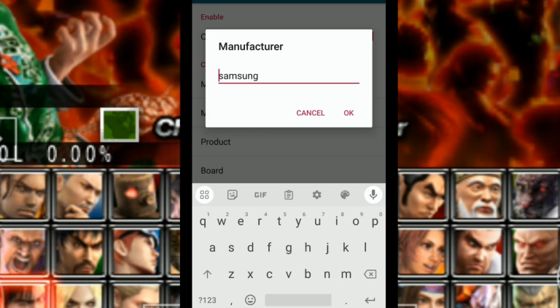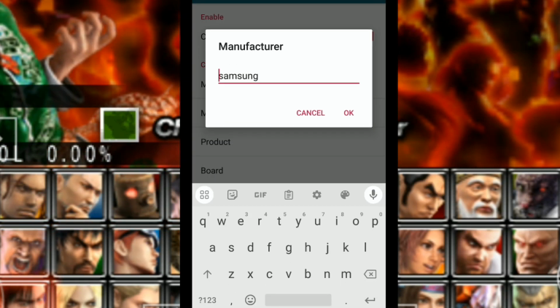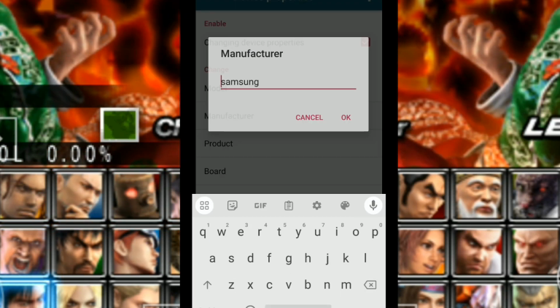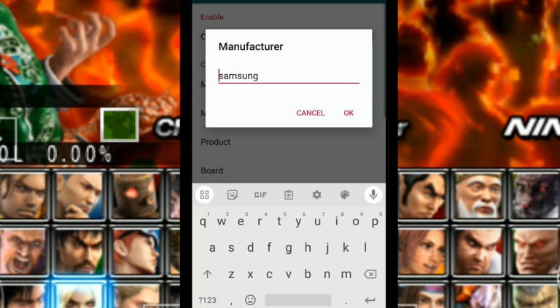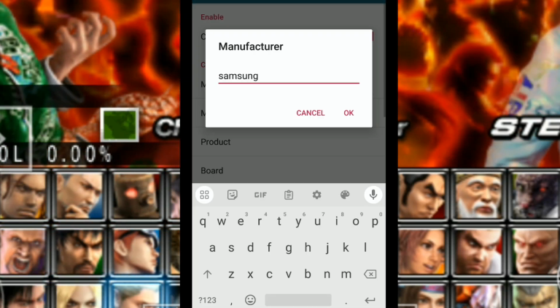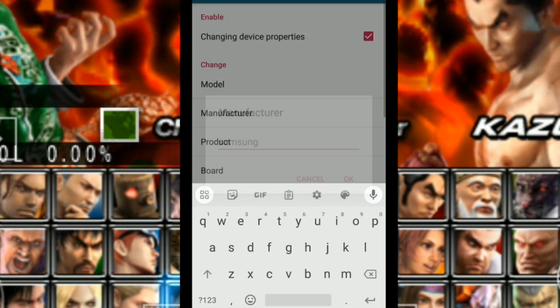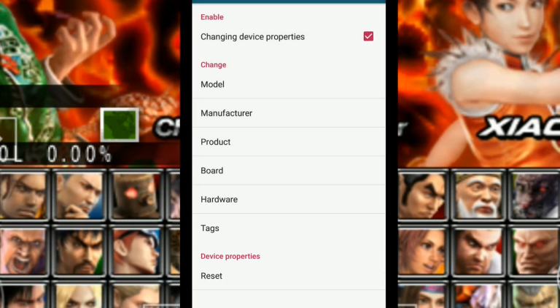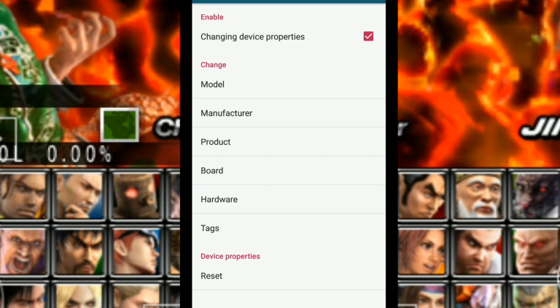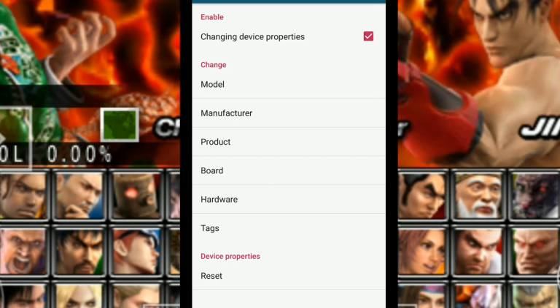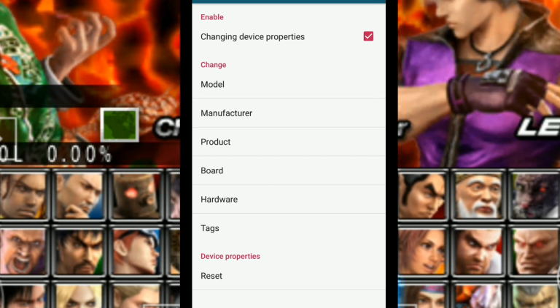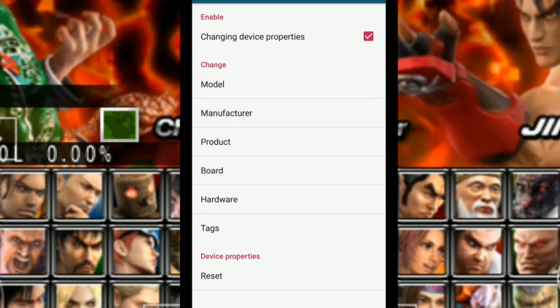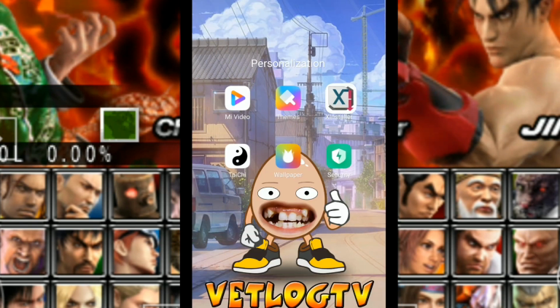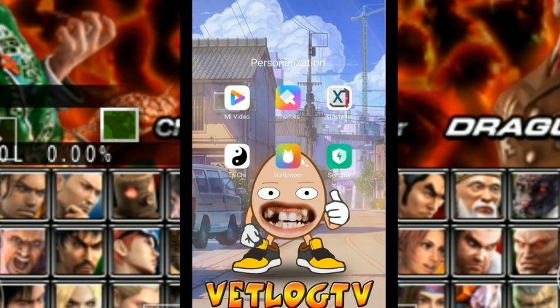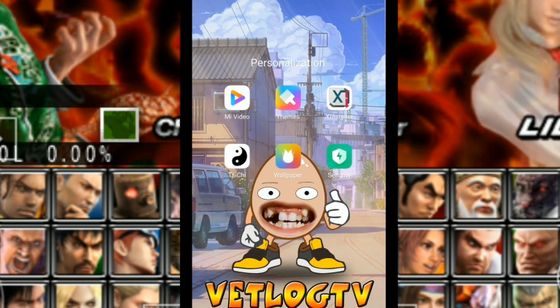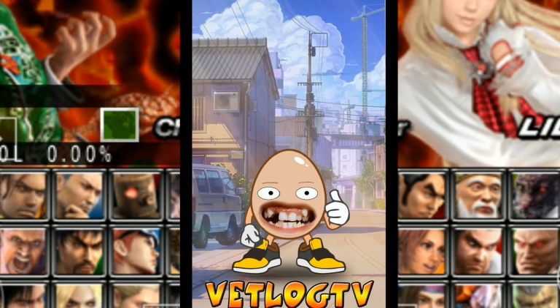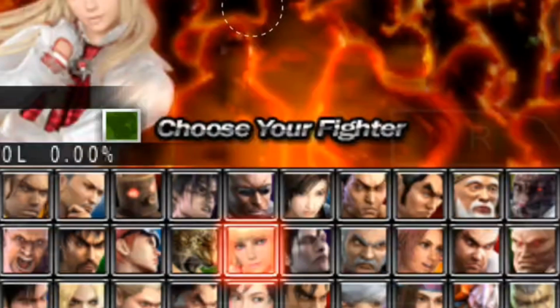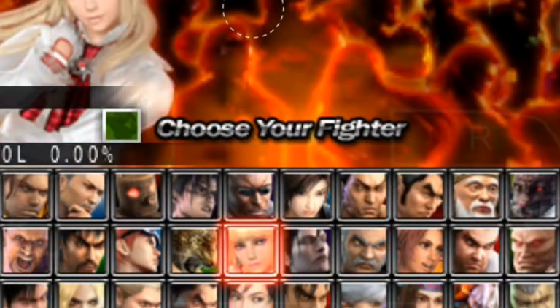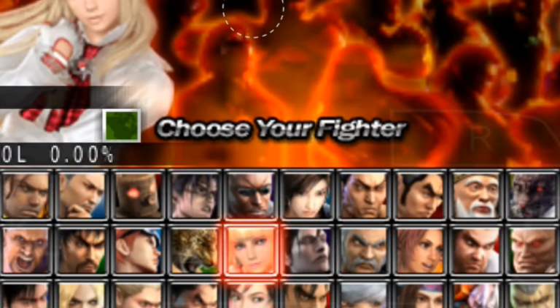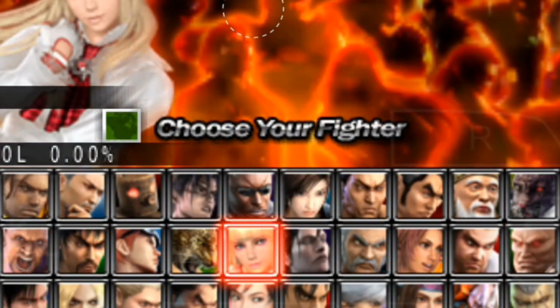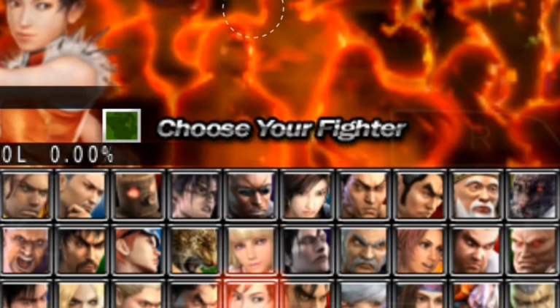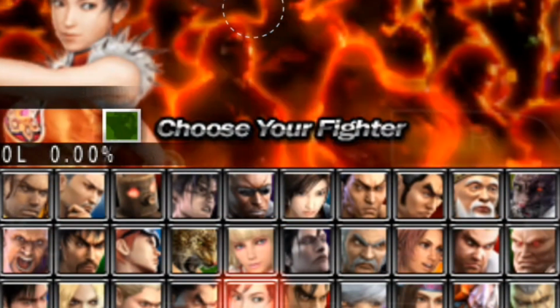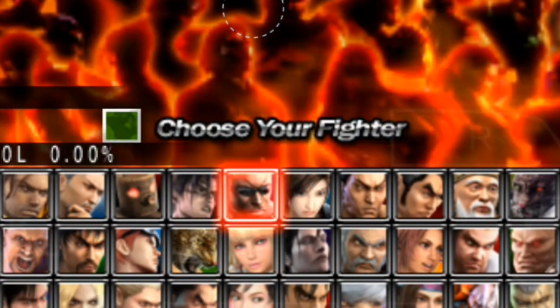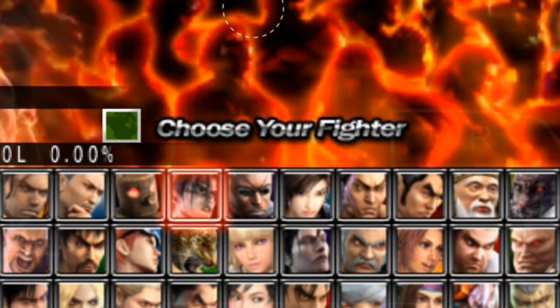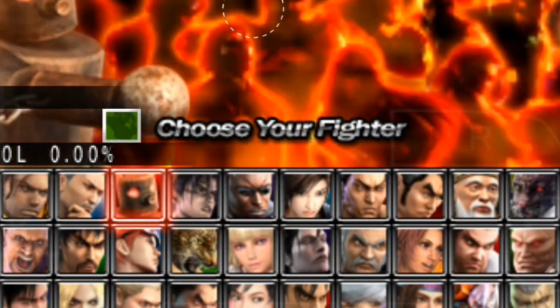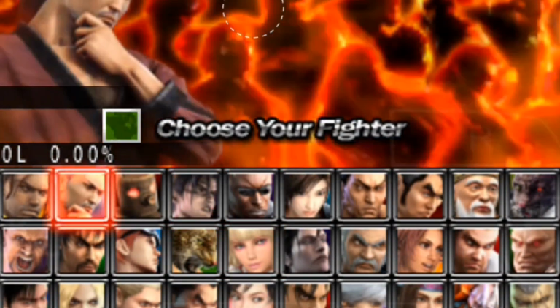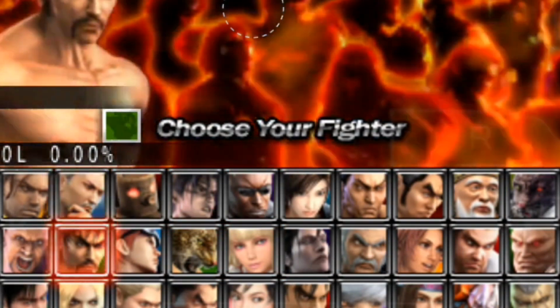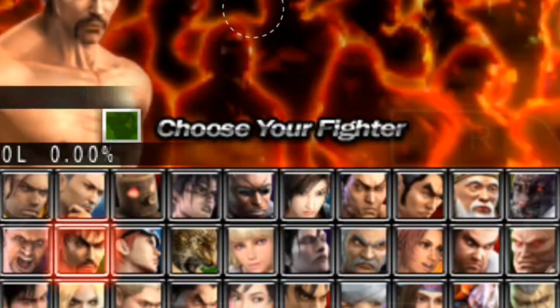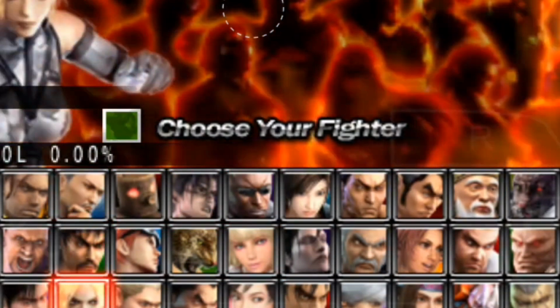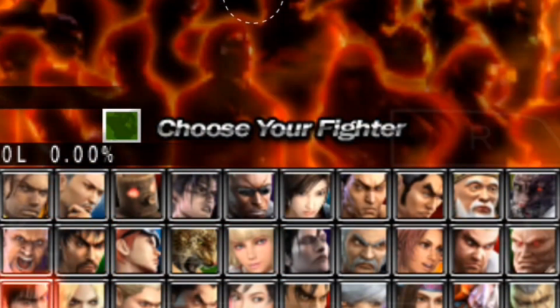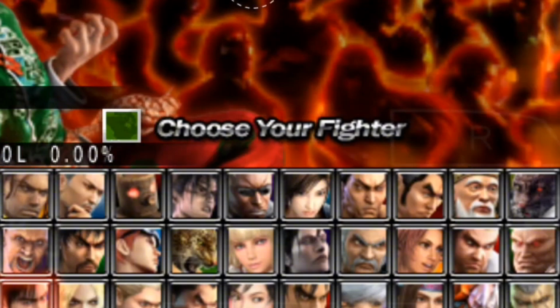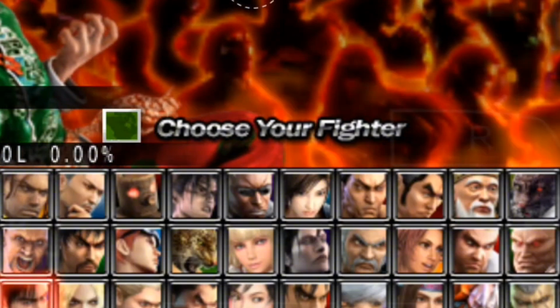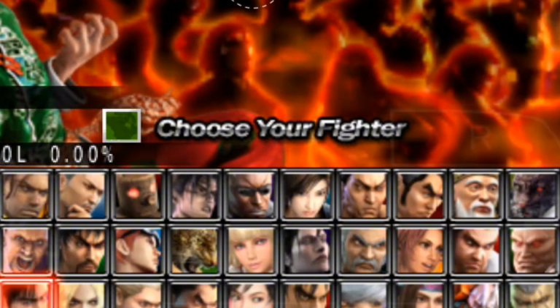Check — the manufacturer is Samsung. Now you can play smooth with better performance on your PSP emulator.